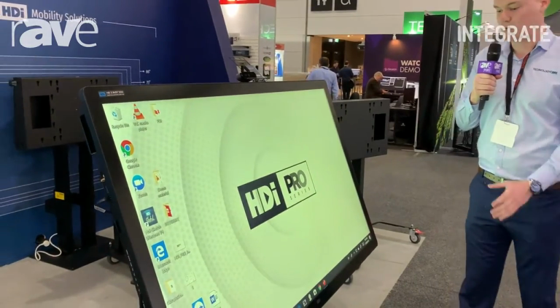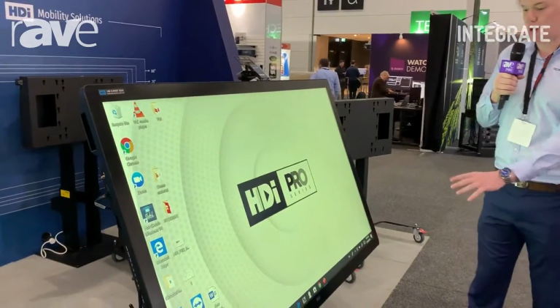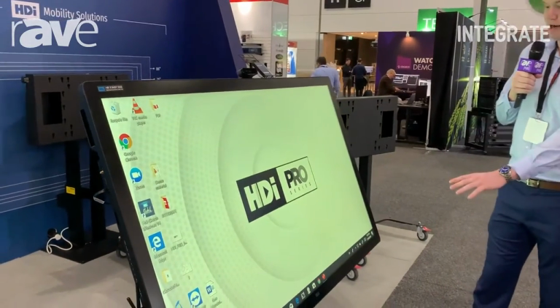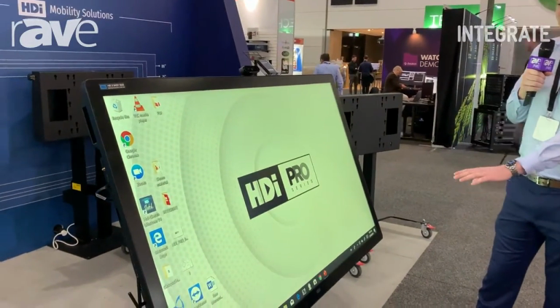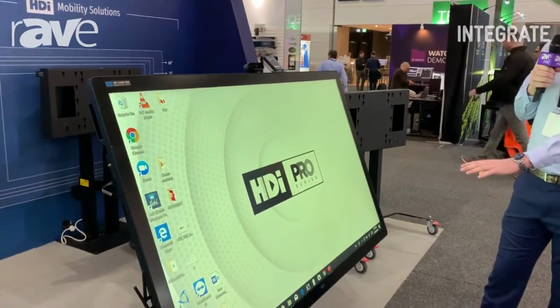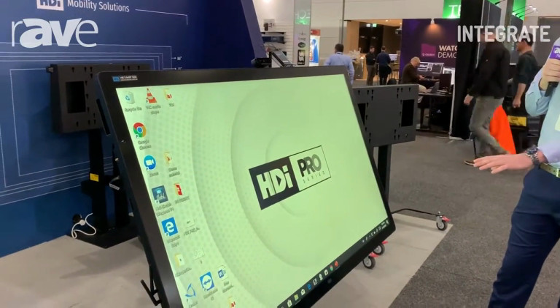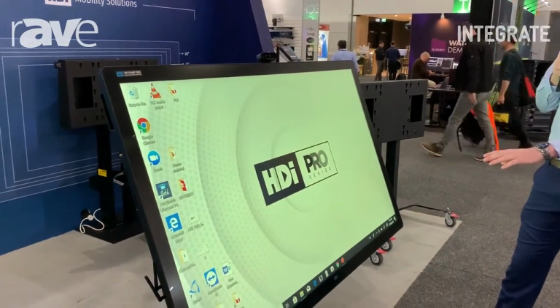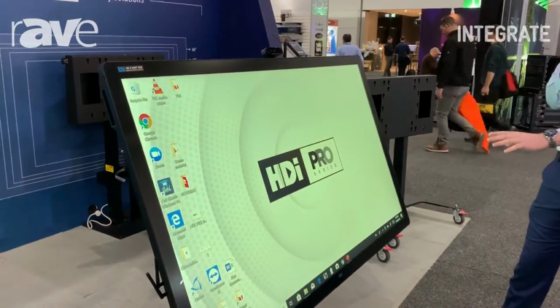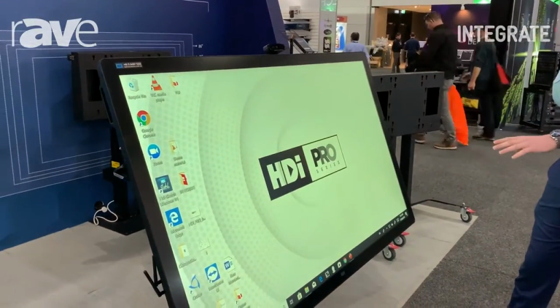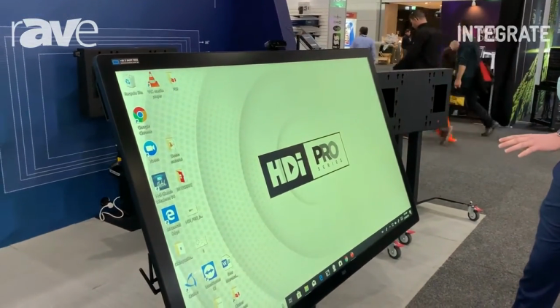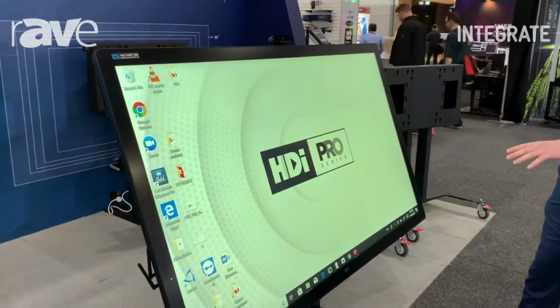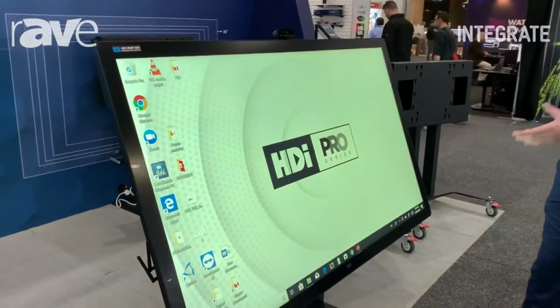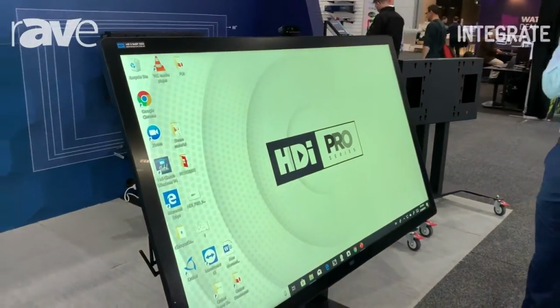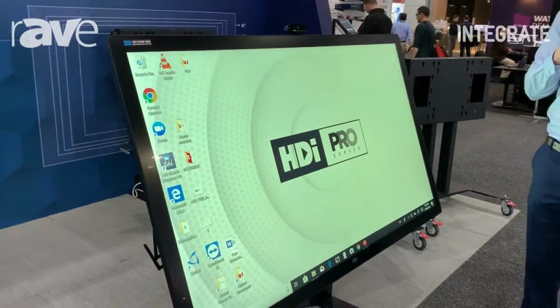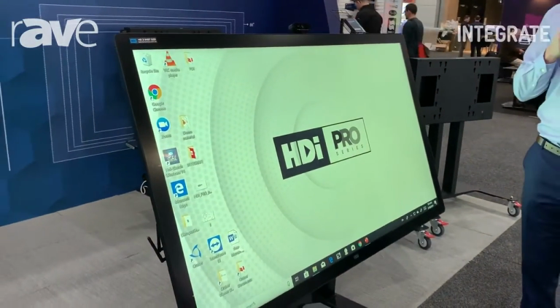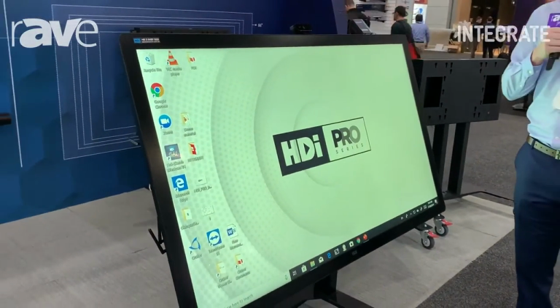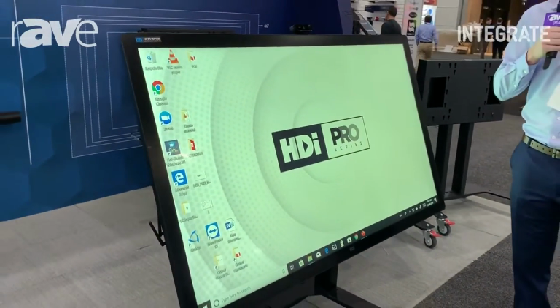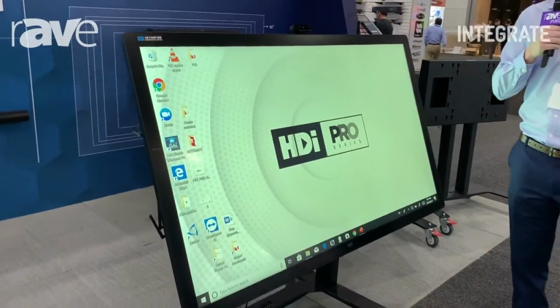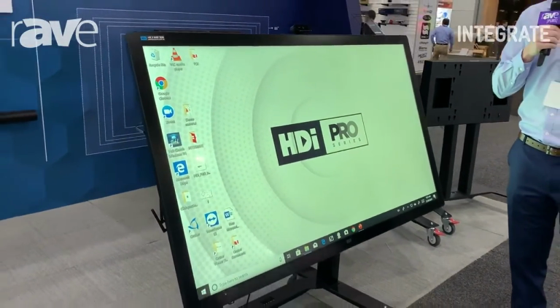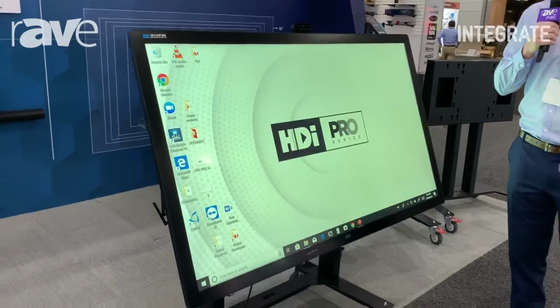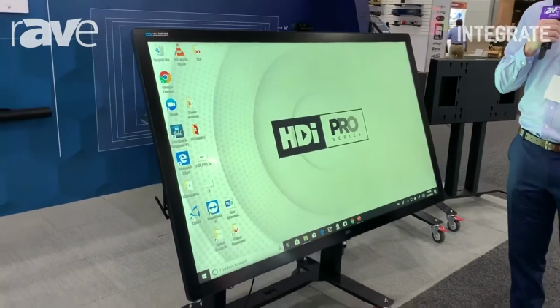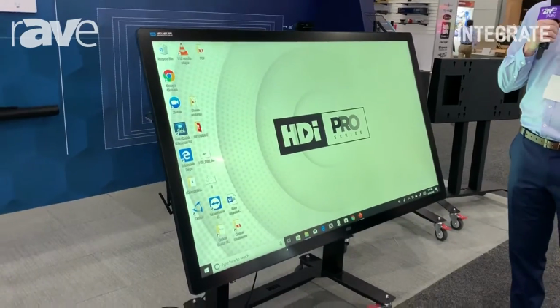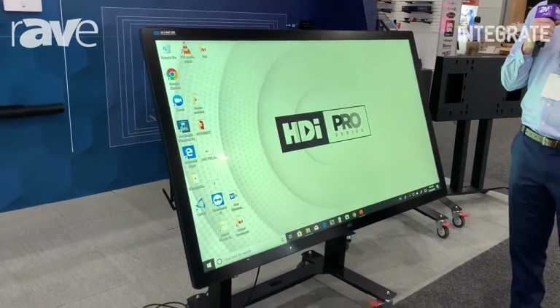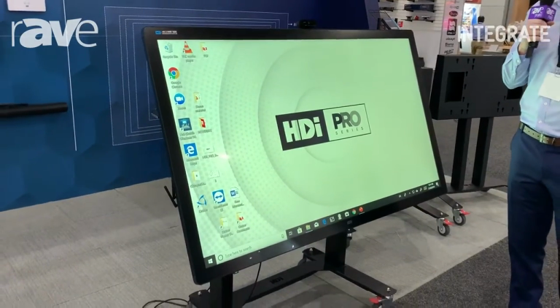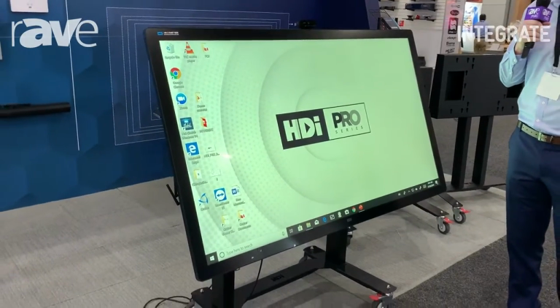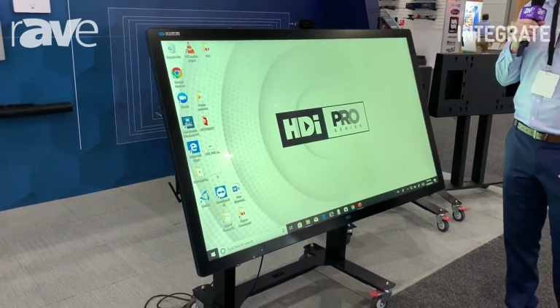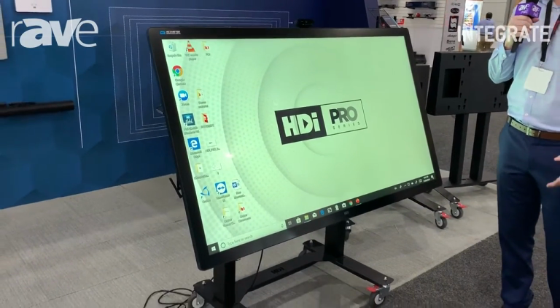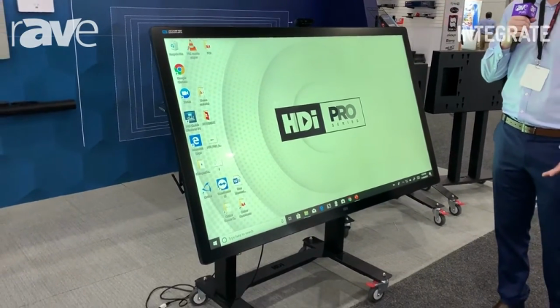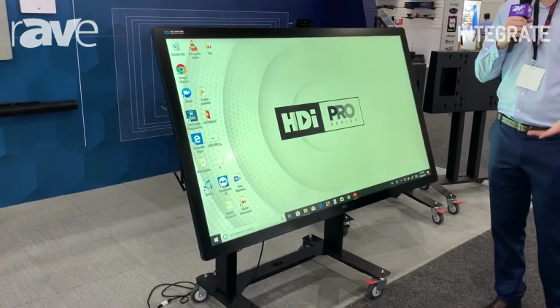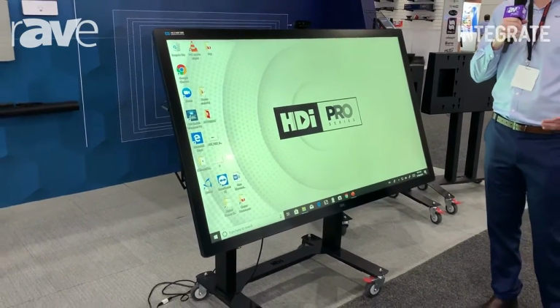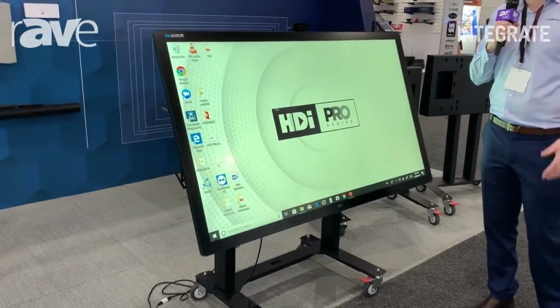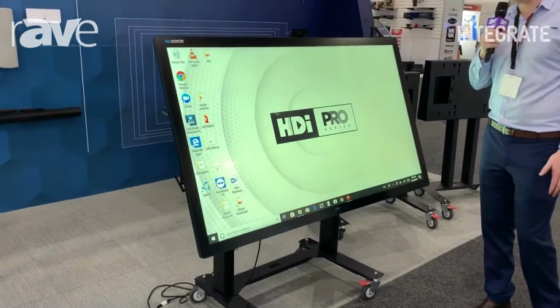Right now this screen is on one of our mobile solutions. You can also have it wall mounted if you are looking to put it in a meeting space or a boardroom.